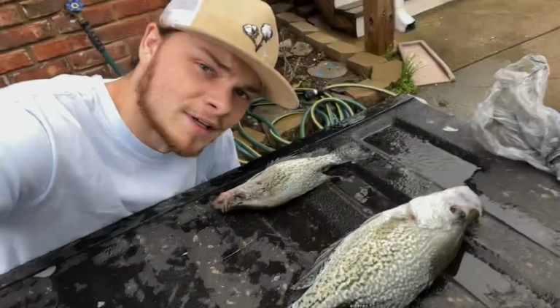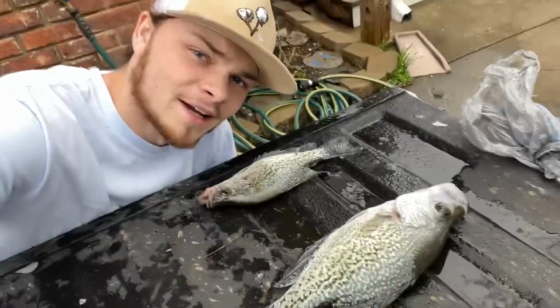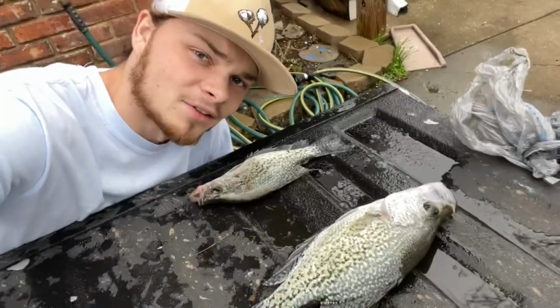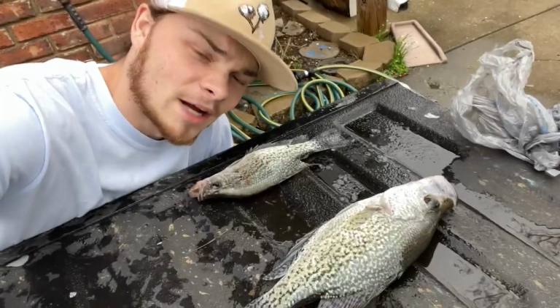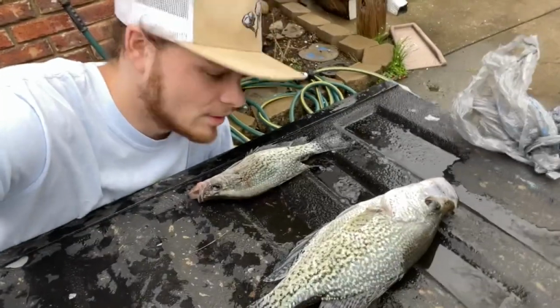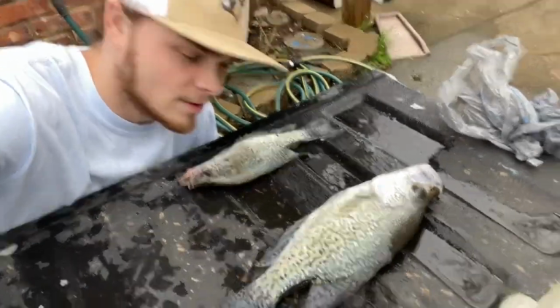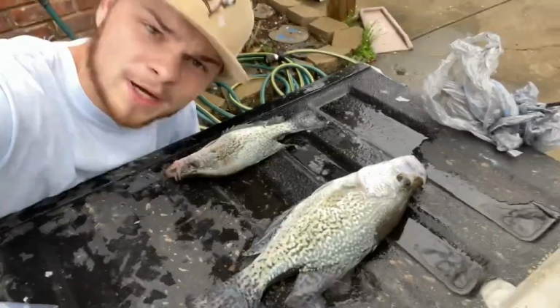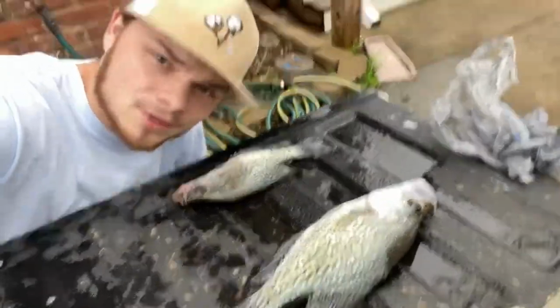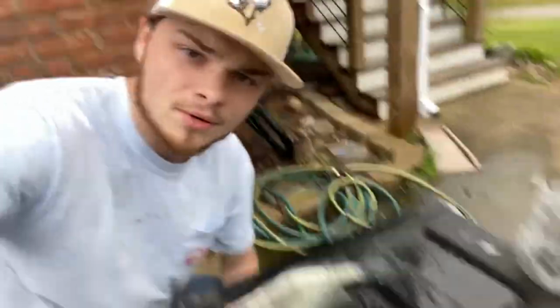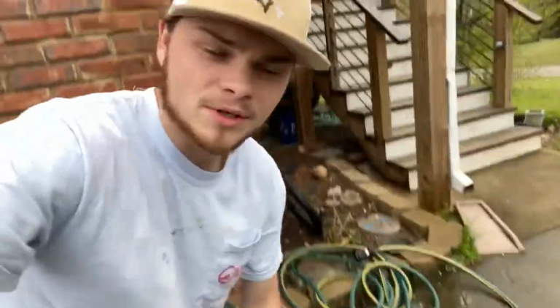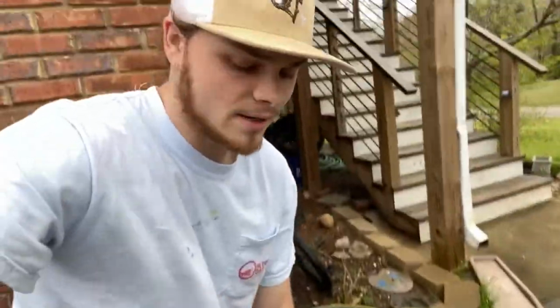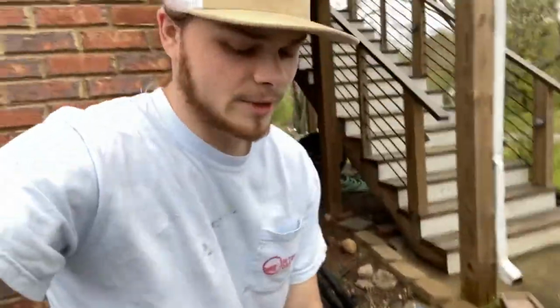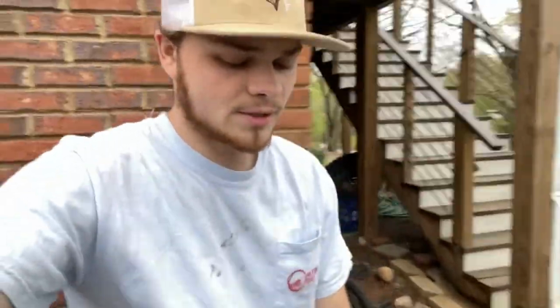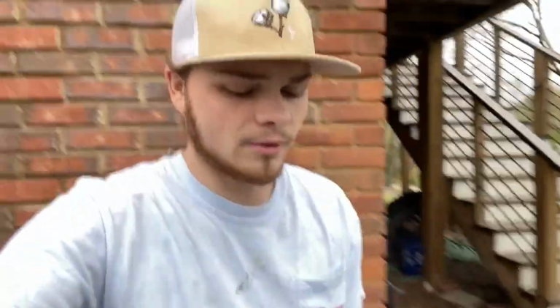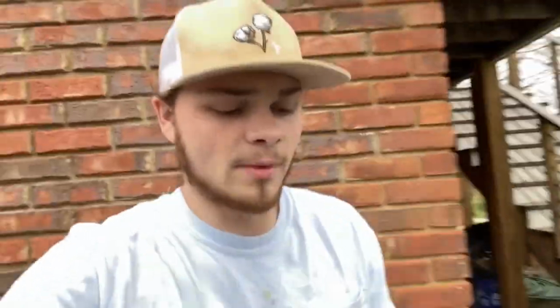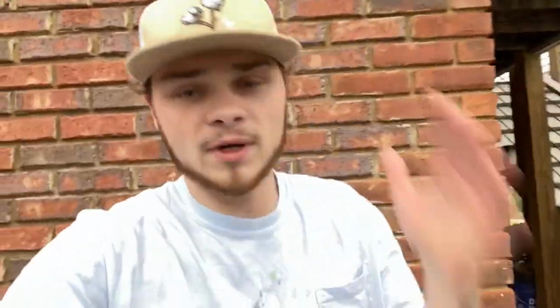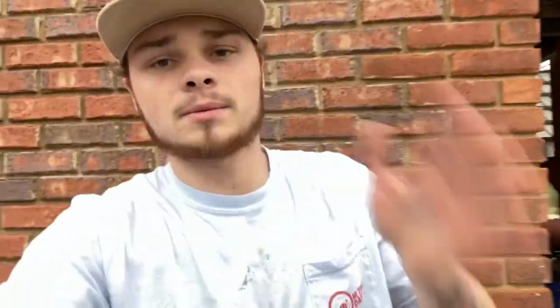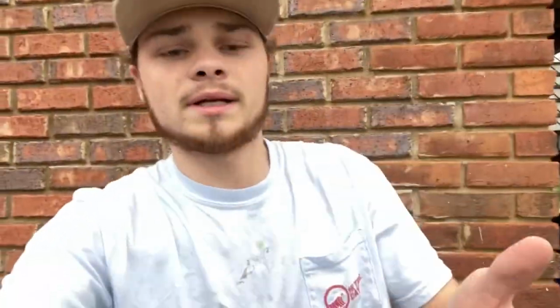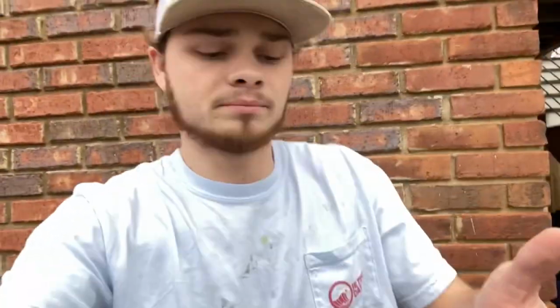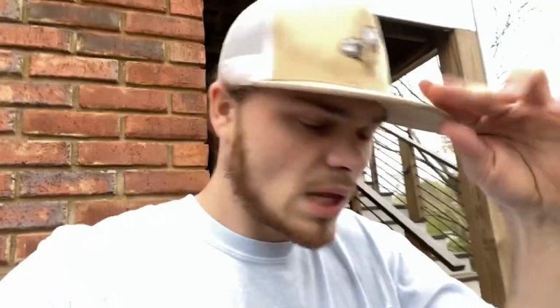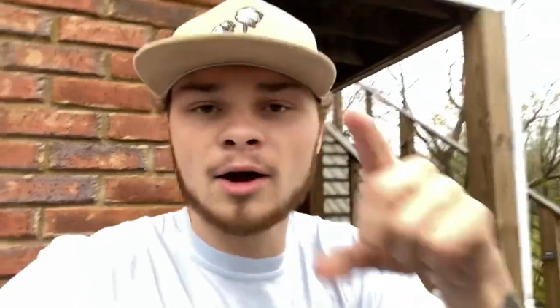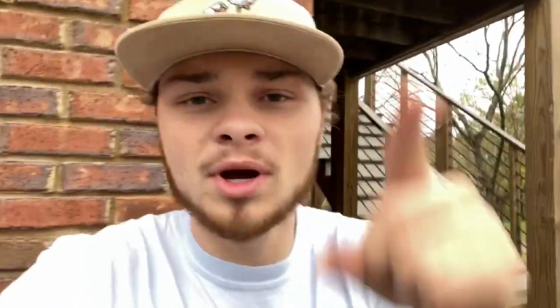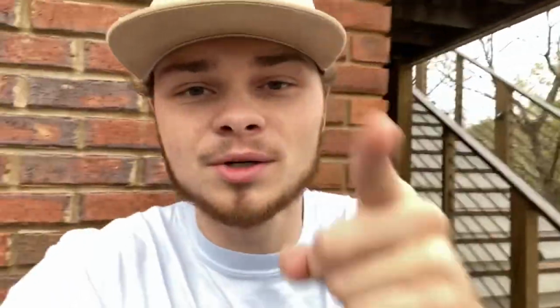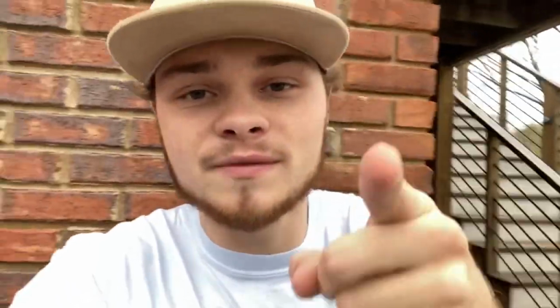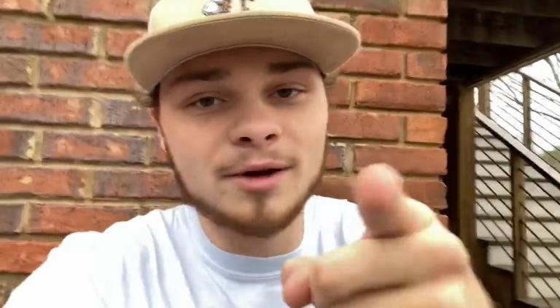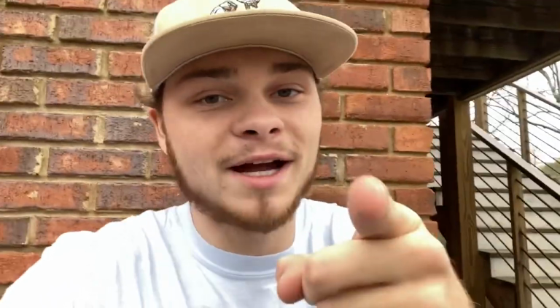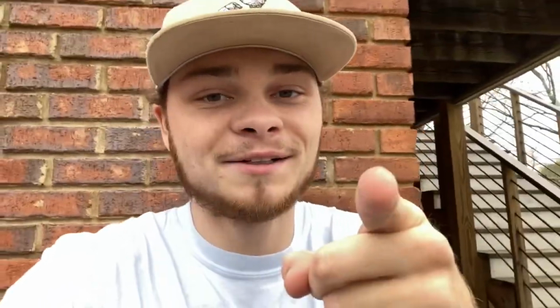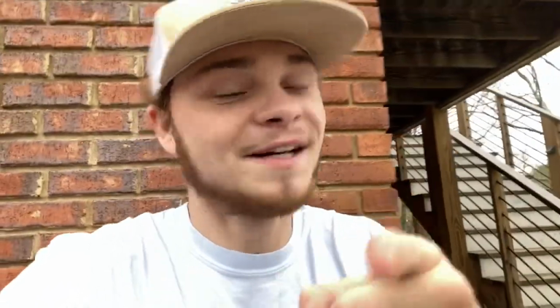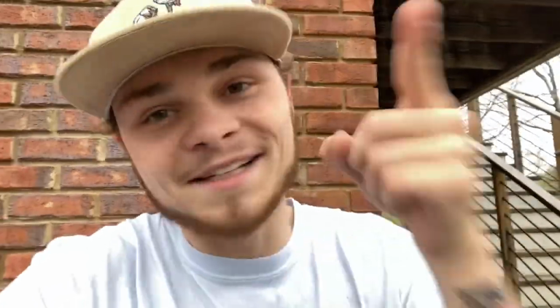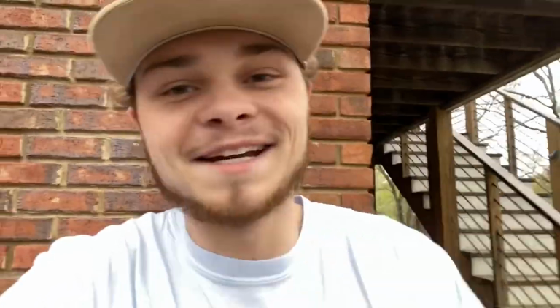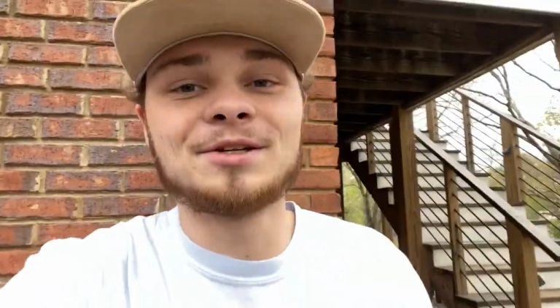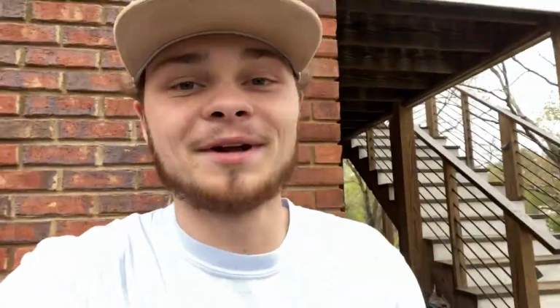We got the fish right here. I'm gonna finish up cleaning them — I hope y'all enjoy this video, let's get into it.